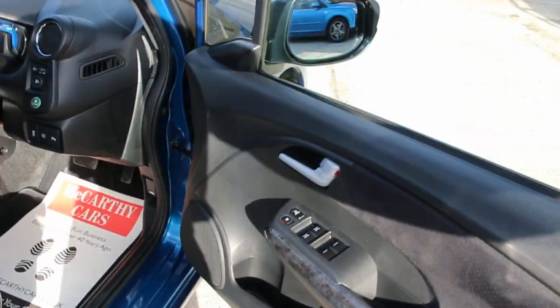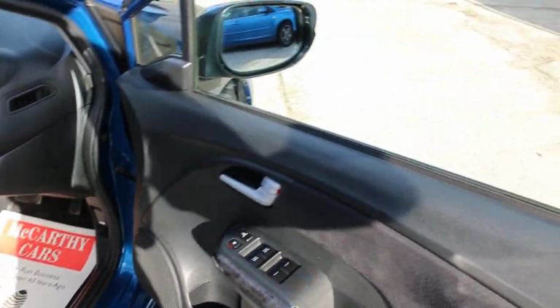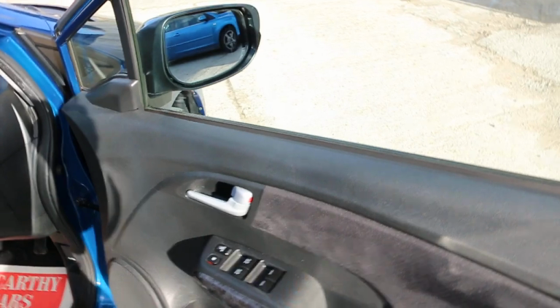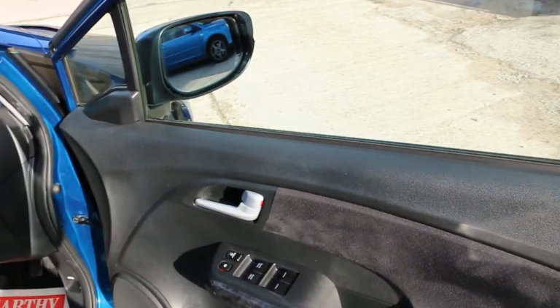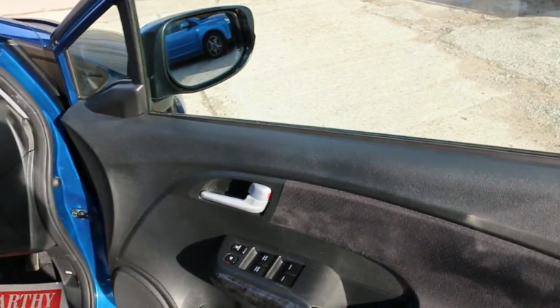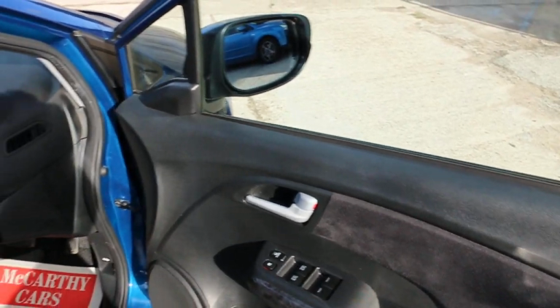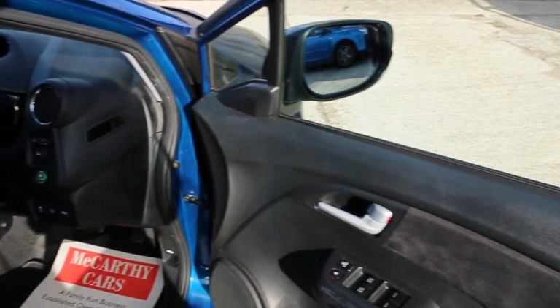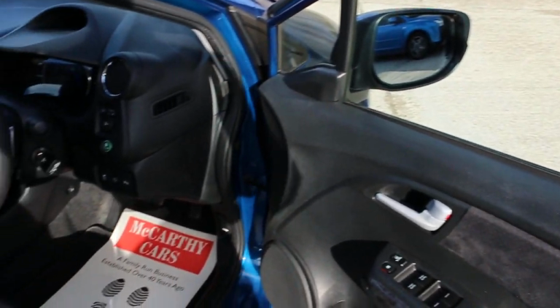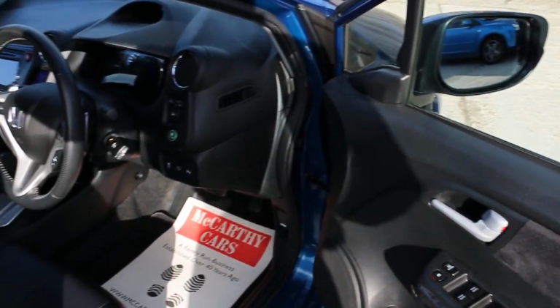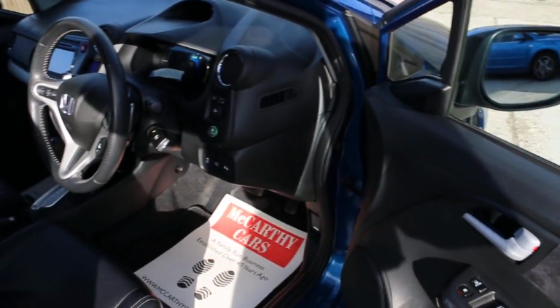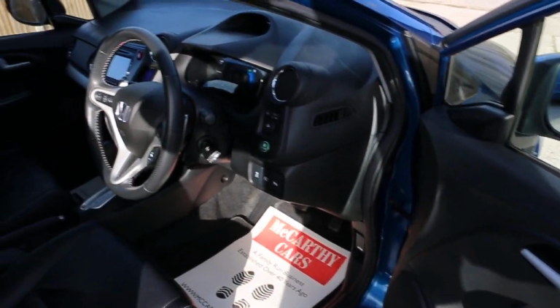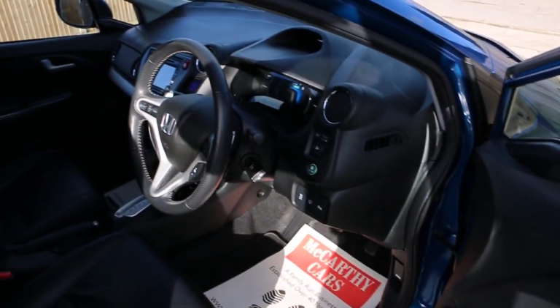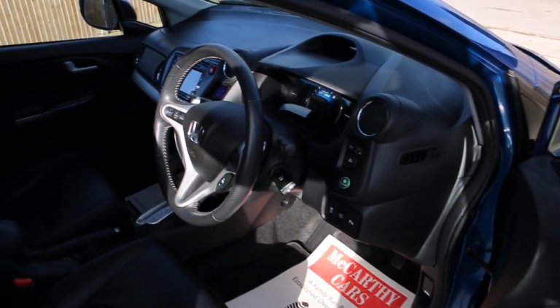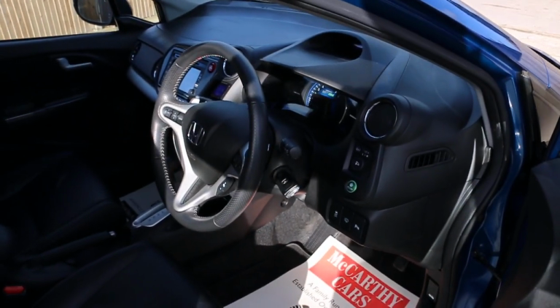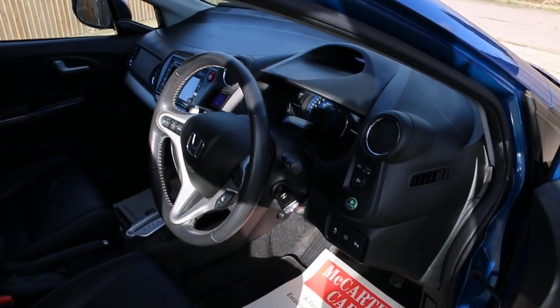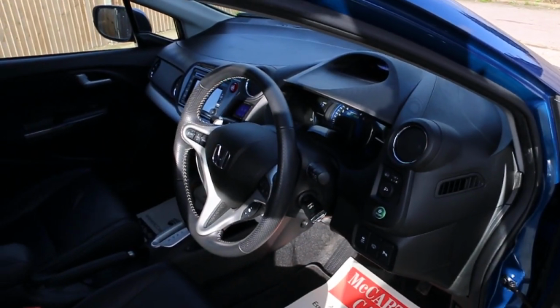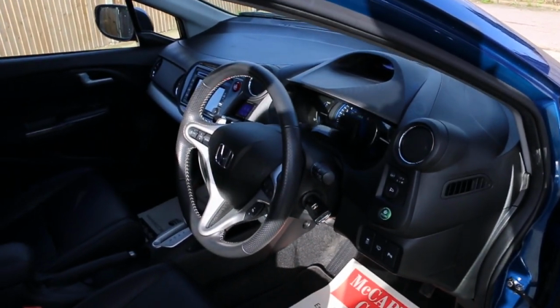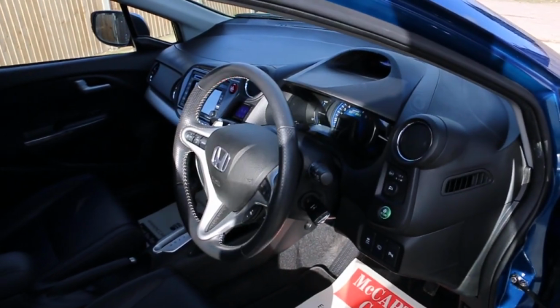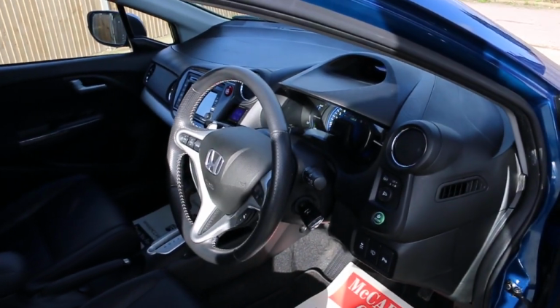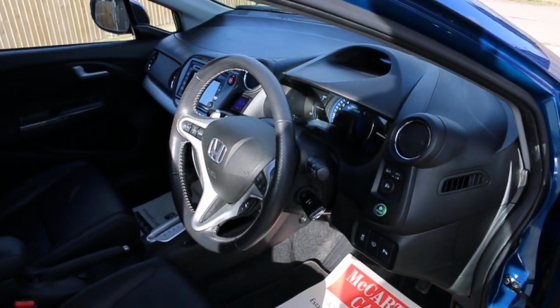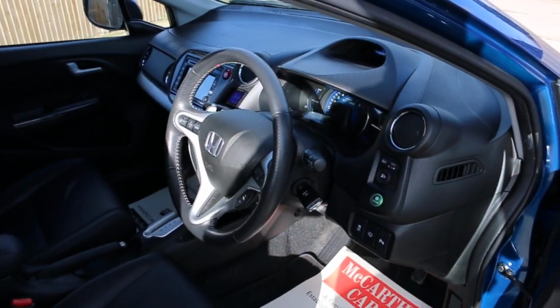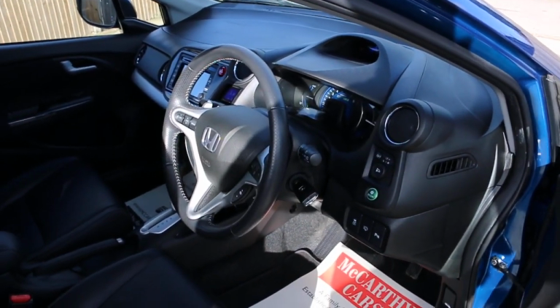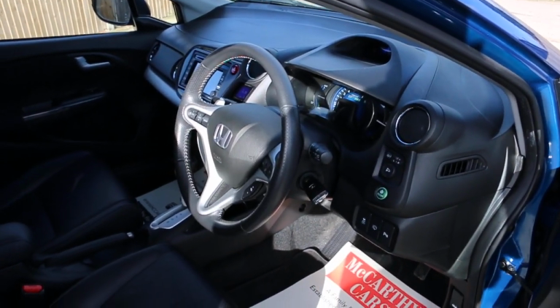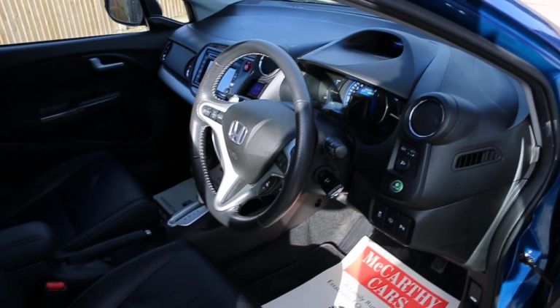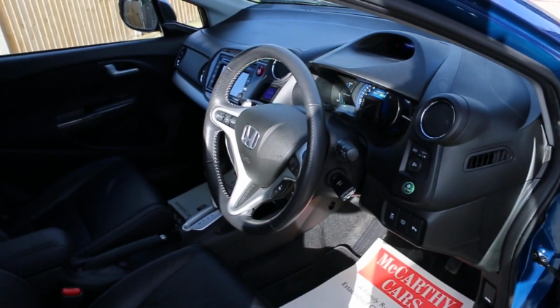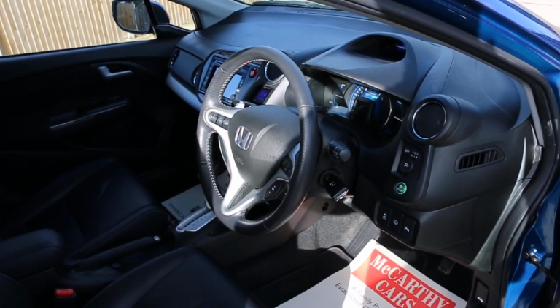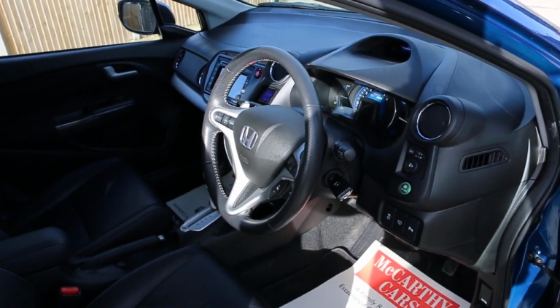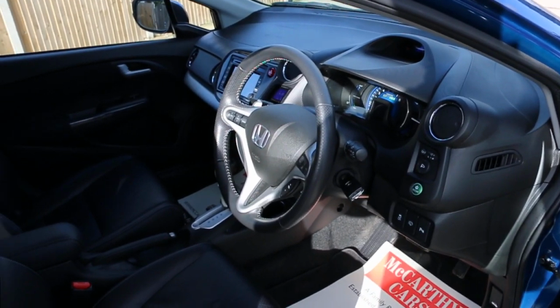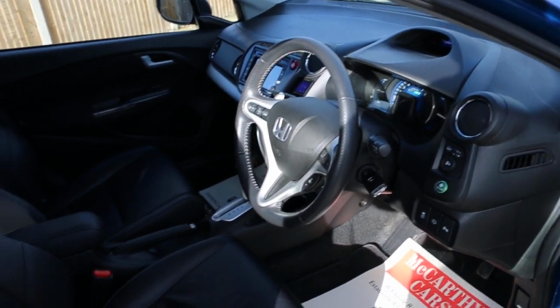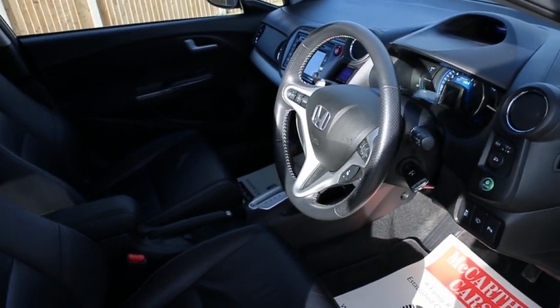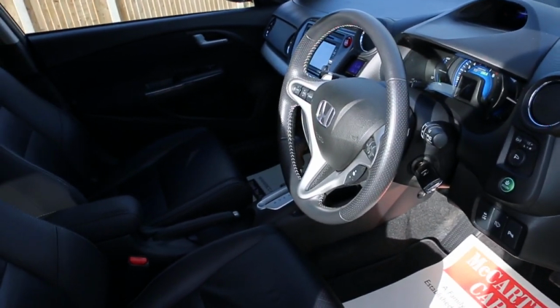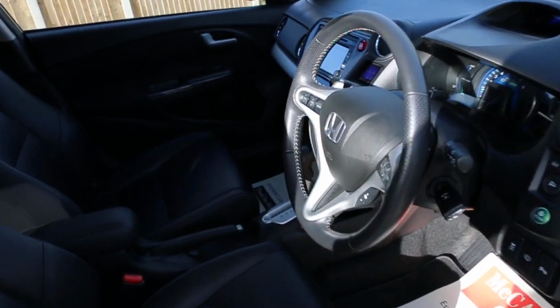It's got full electric windows, eco mode, front auto headlights, and electric folding mirrors.